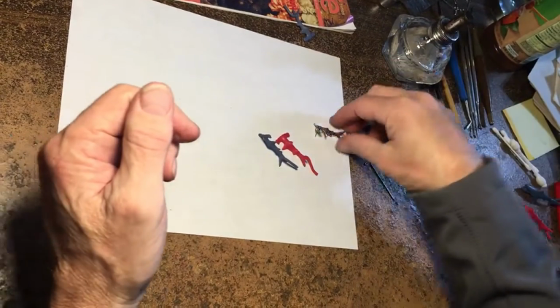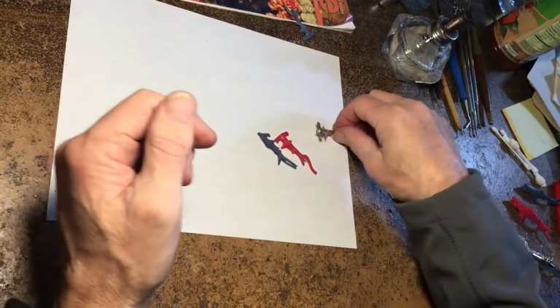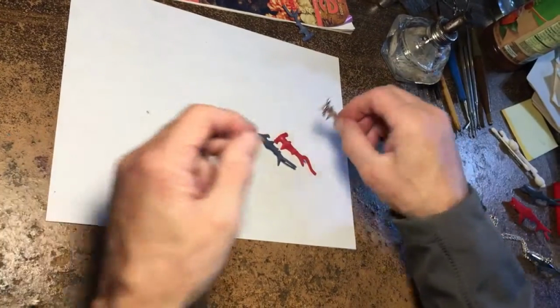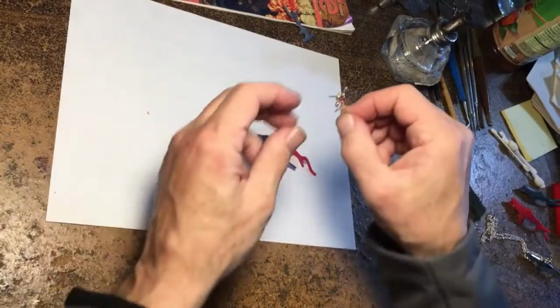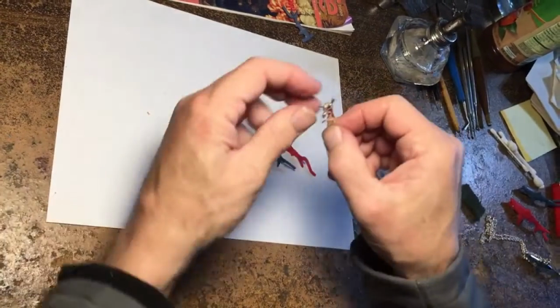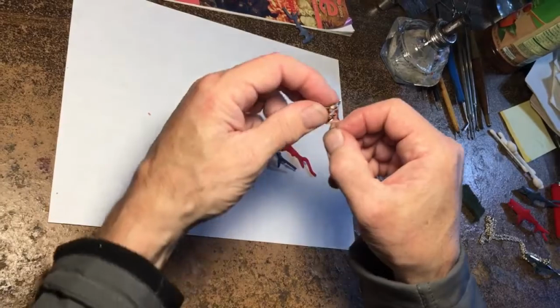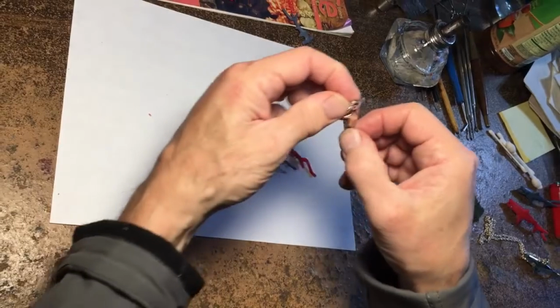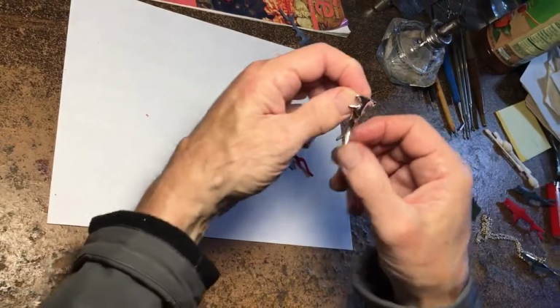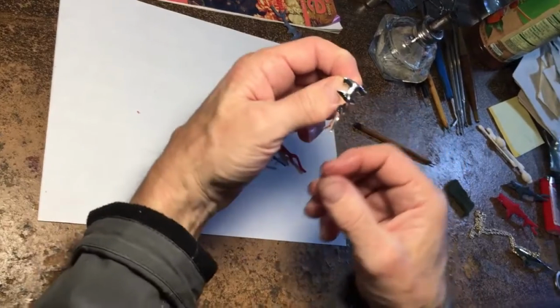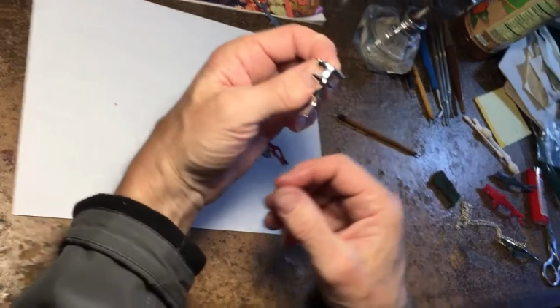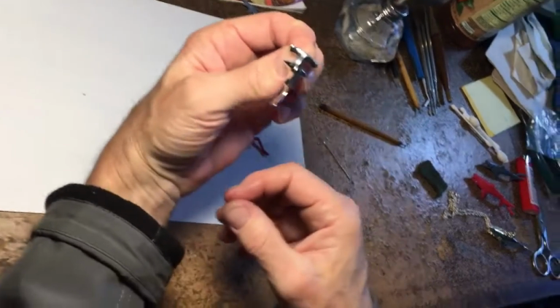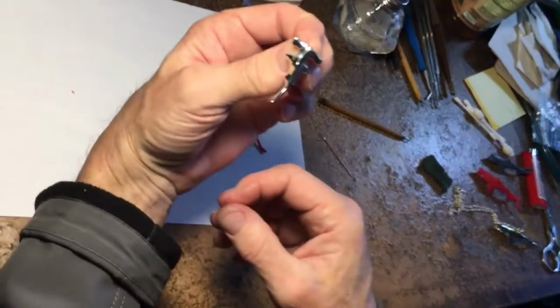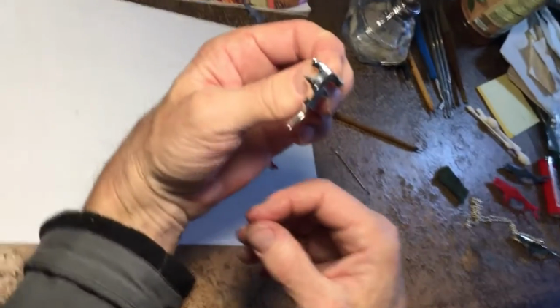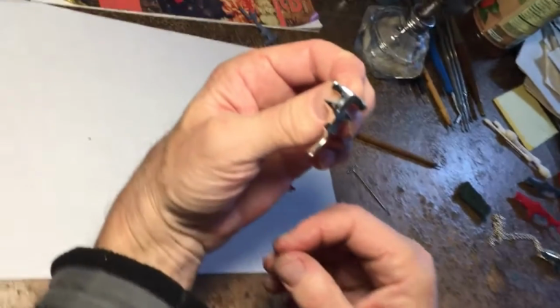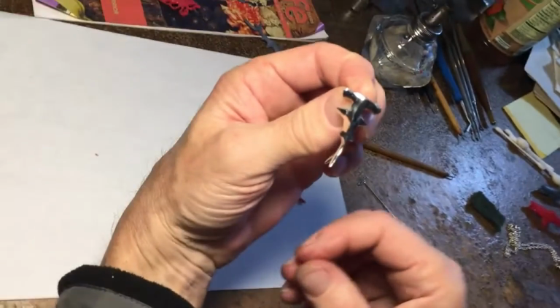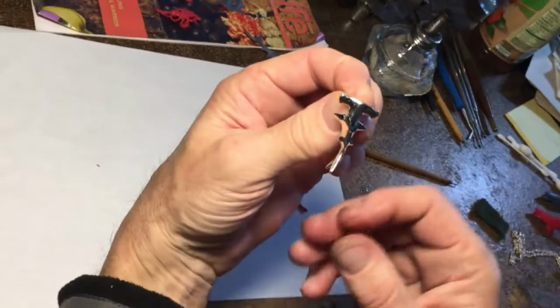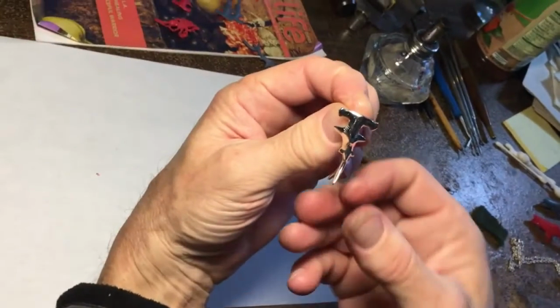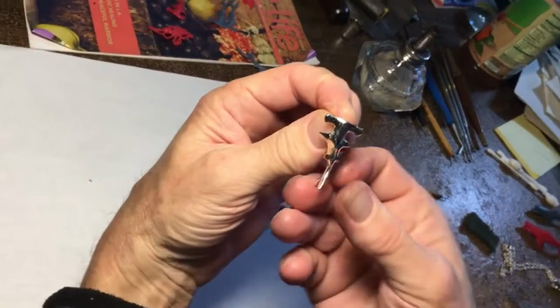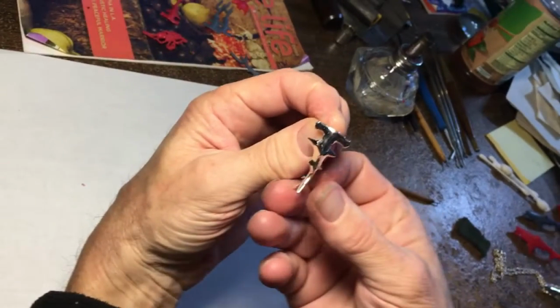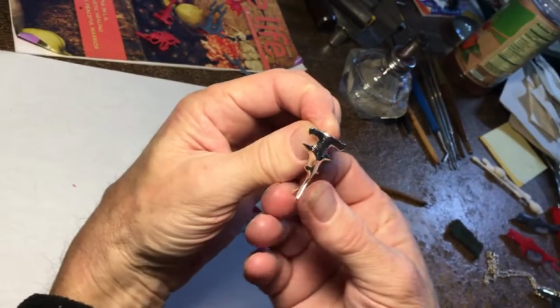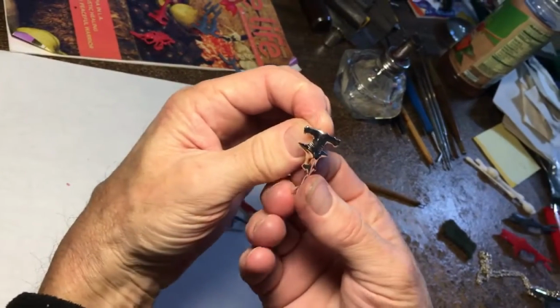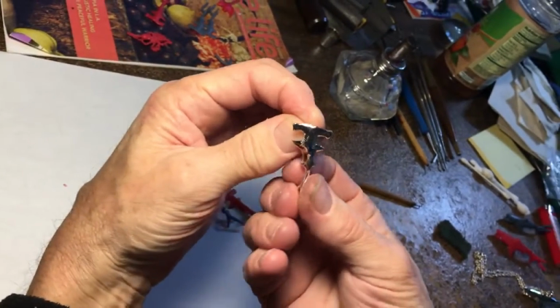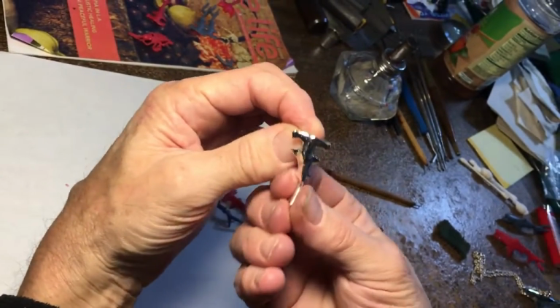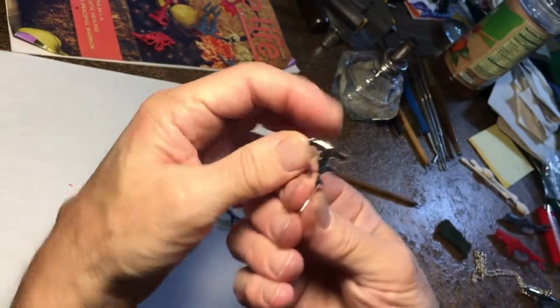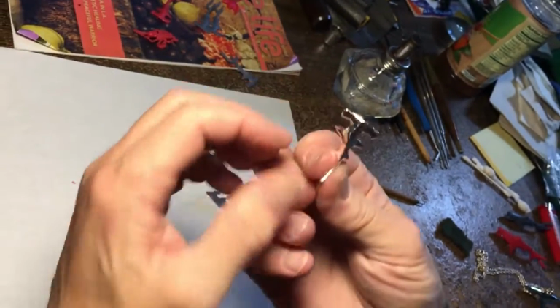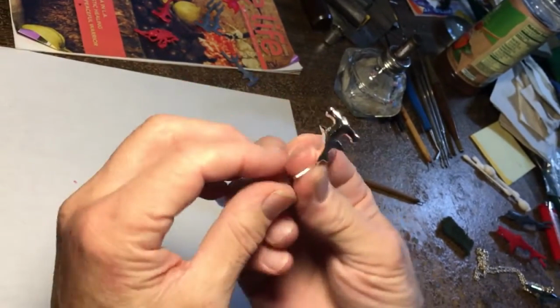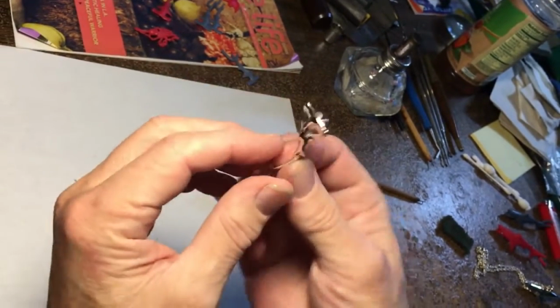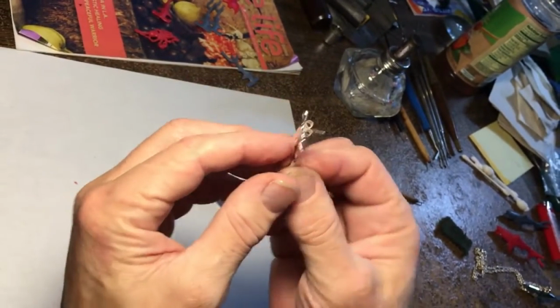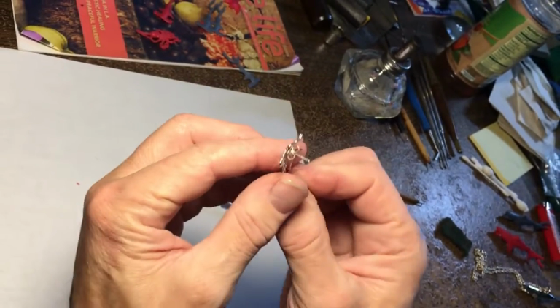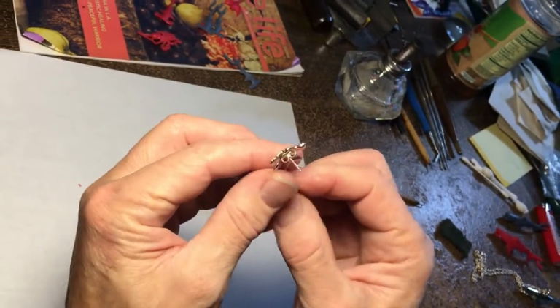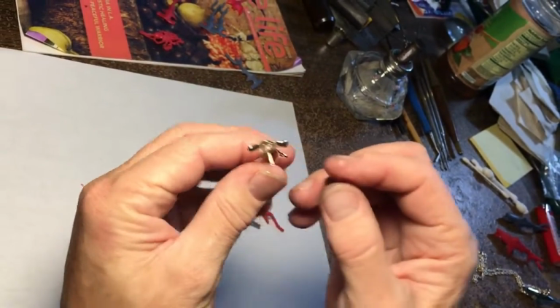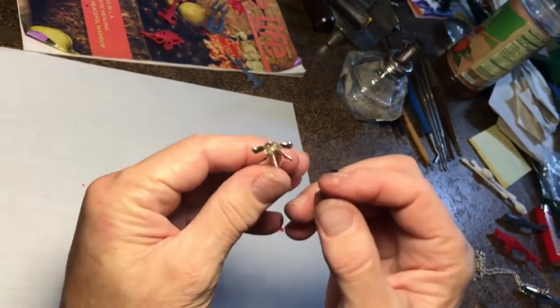Here's the finished piece. You can see it's a post earring.